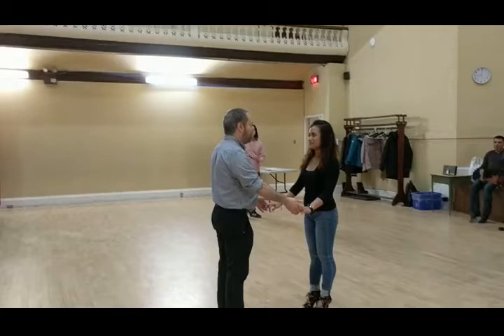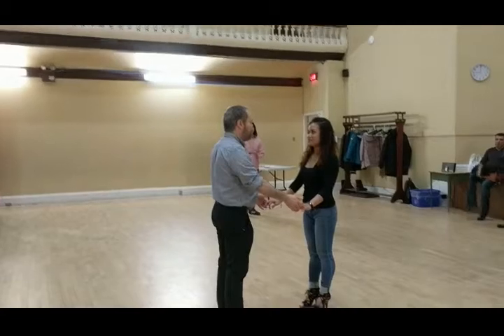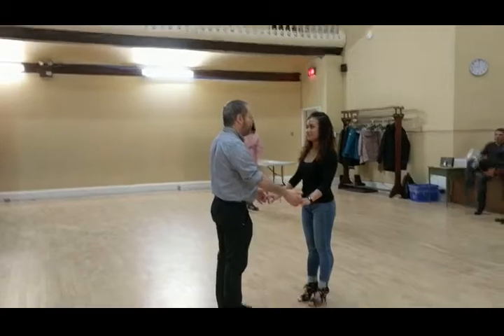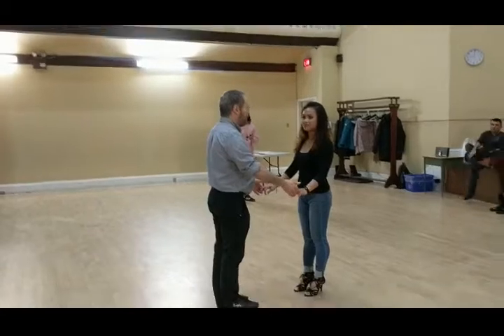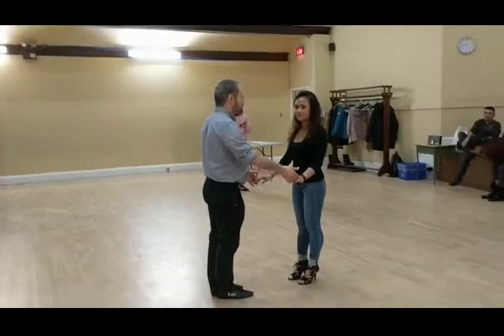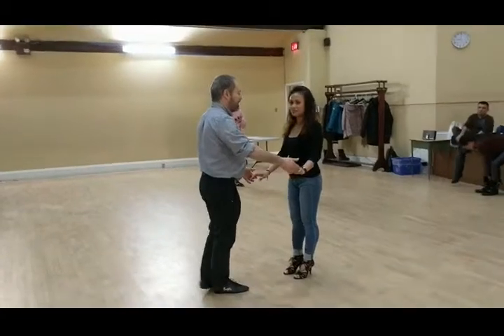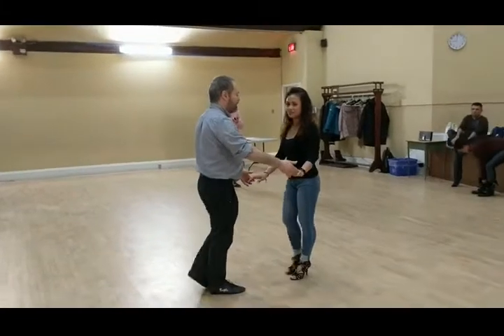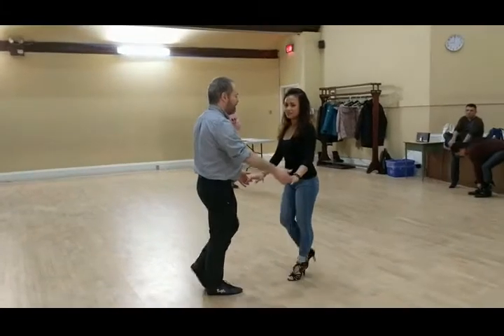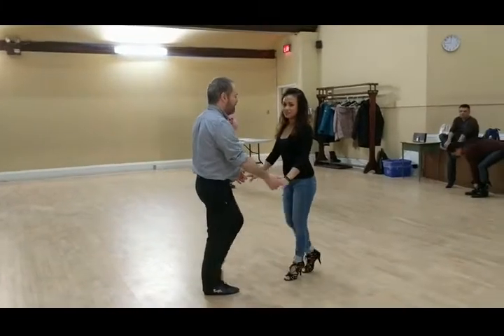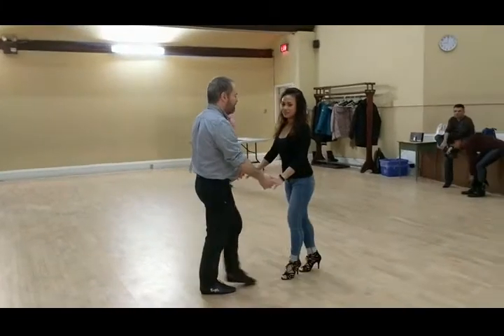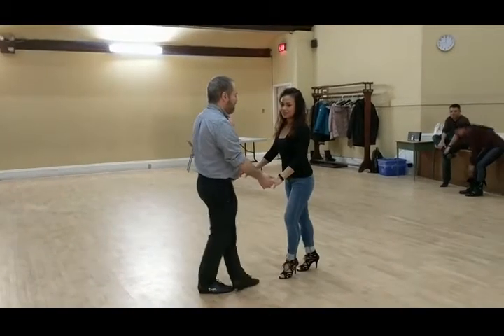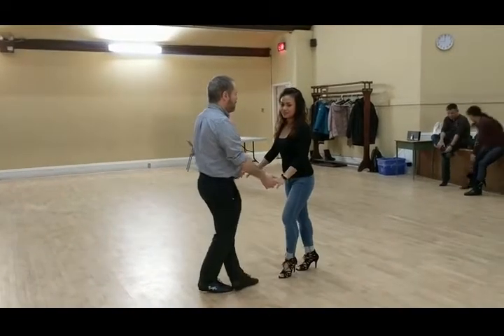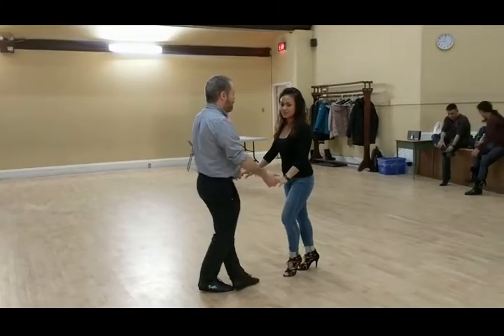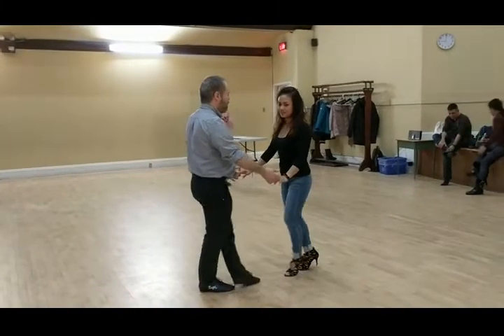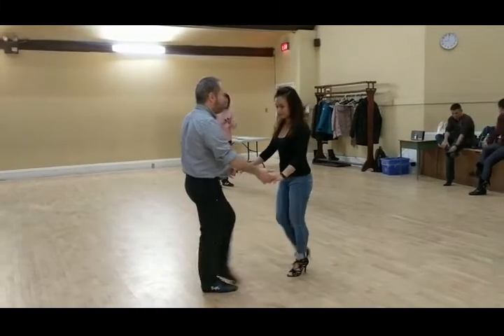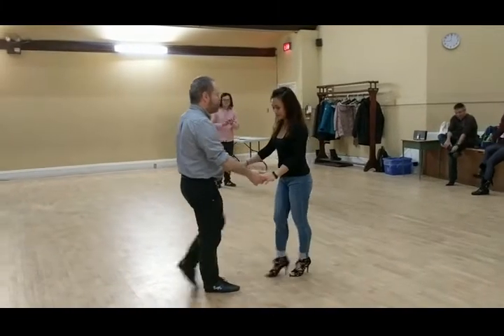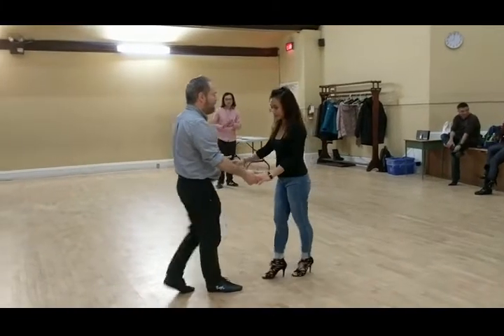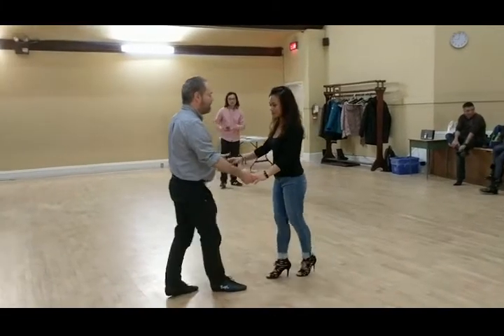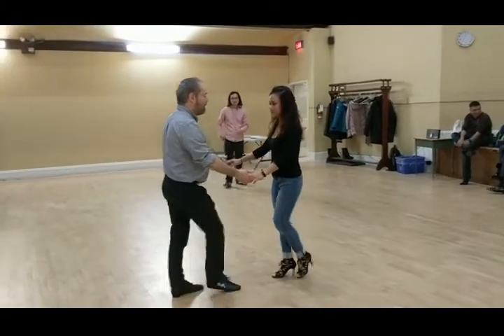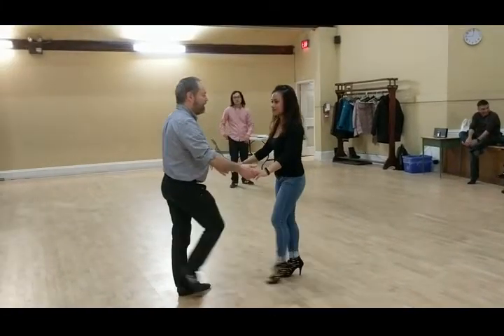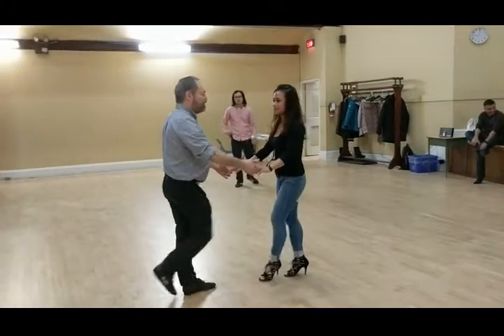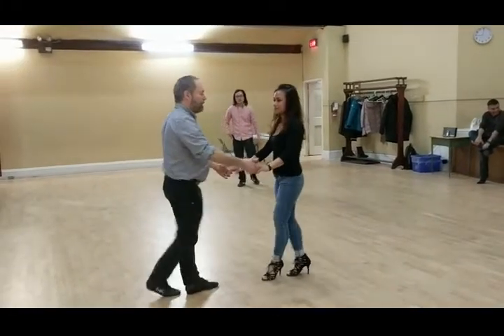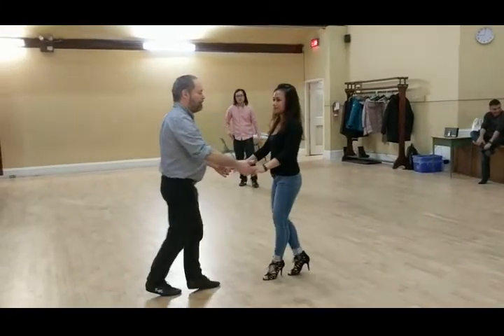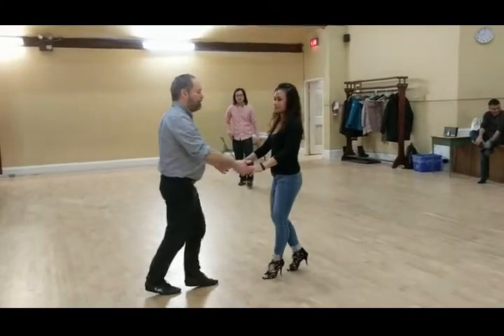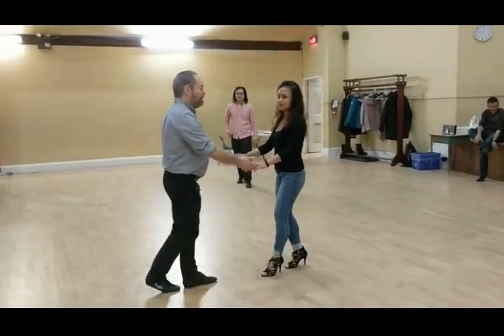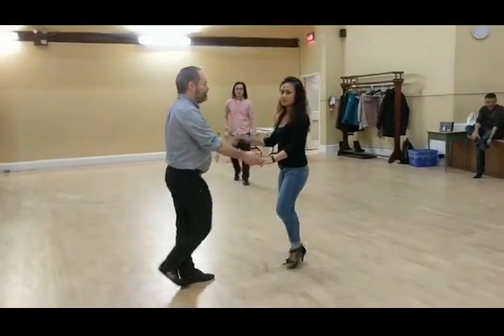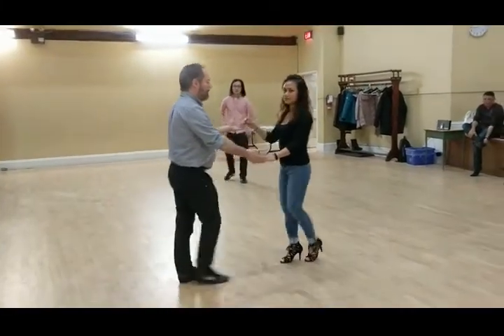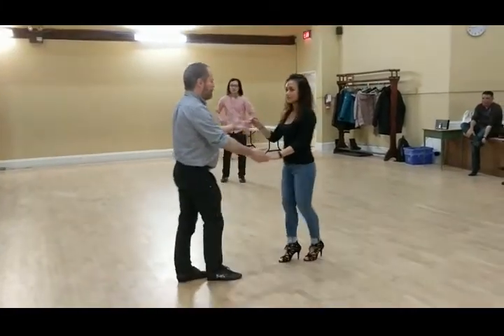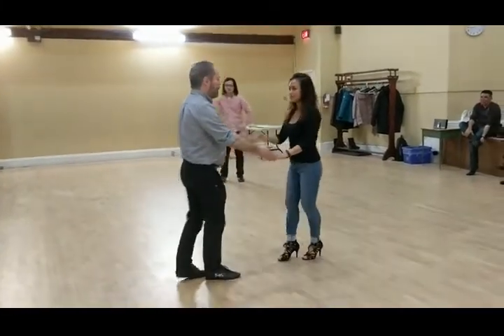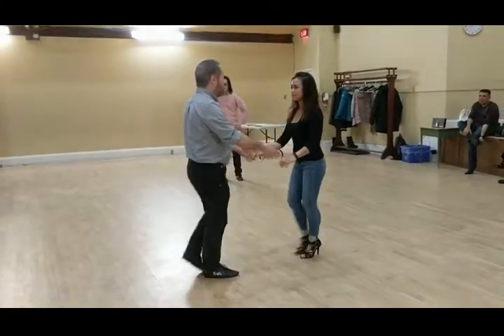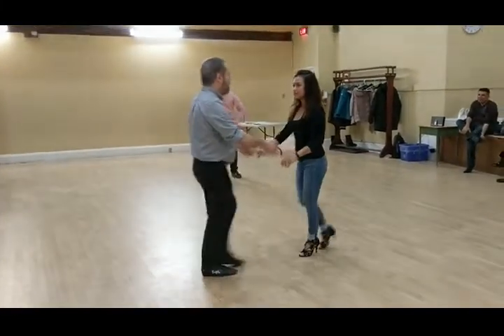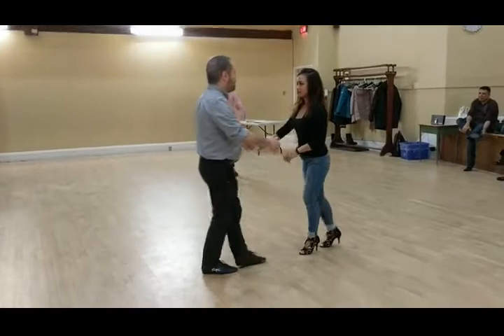Start with the basic. Bump, bump, bump. Bump, bump. Bump. Change hands.